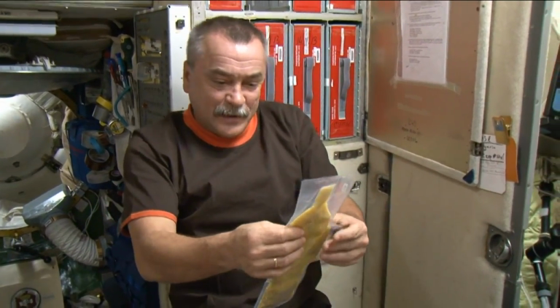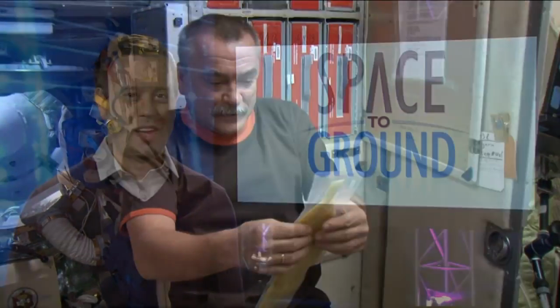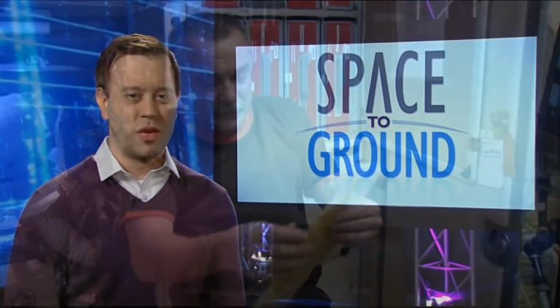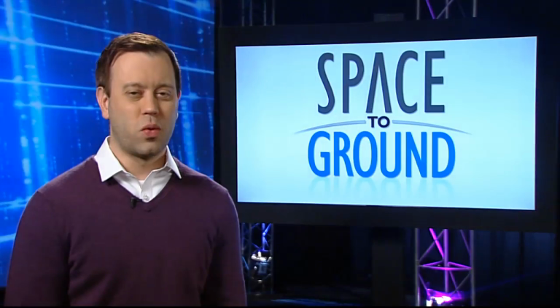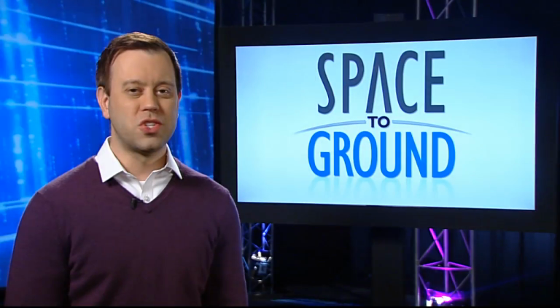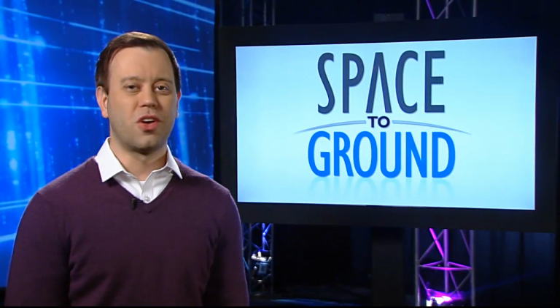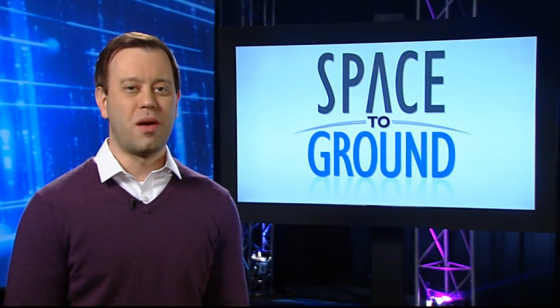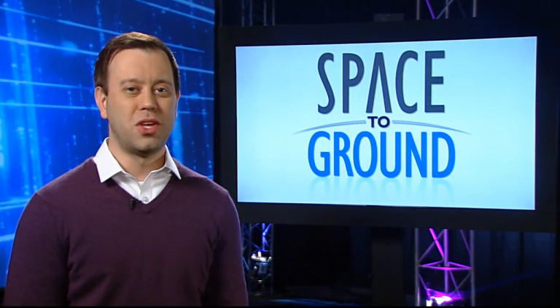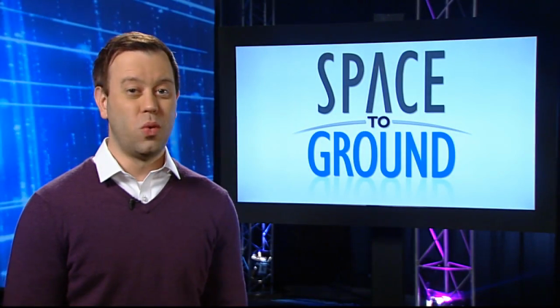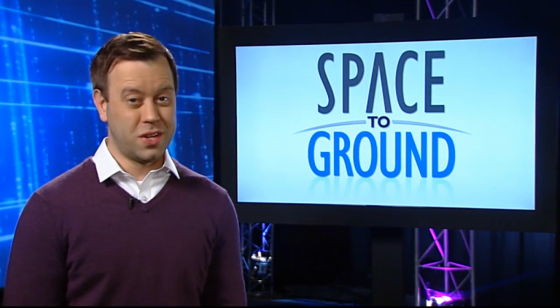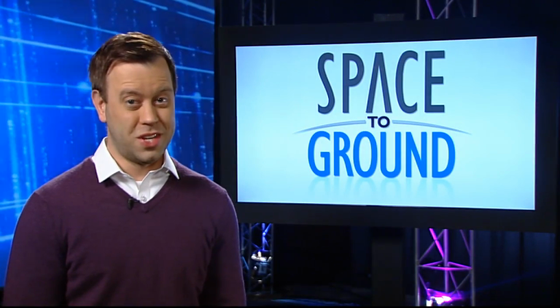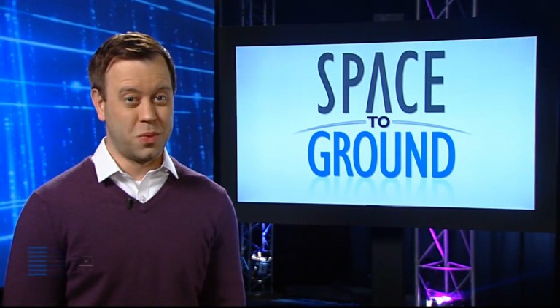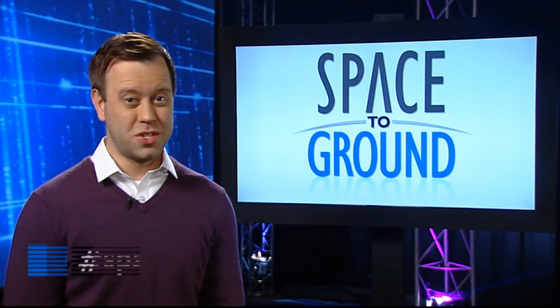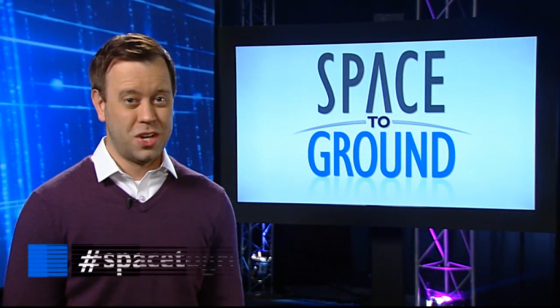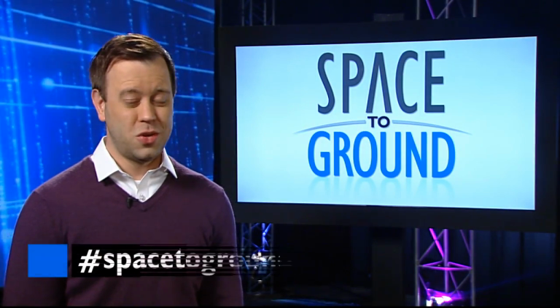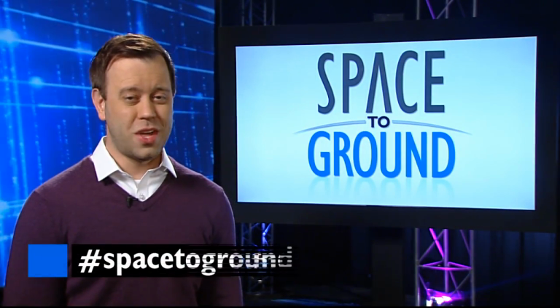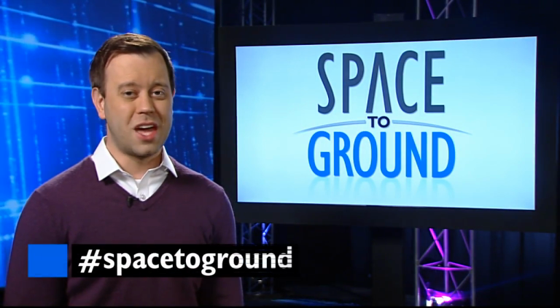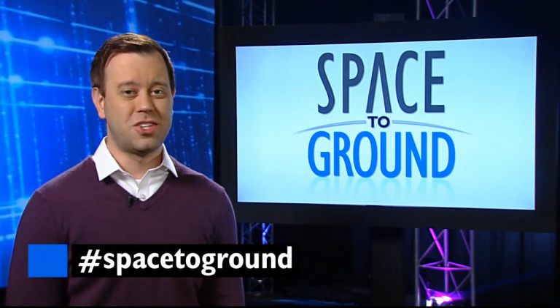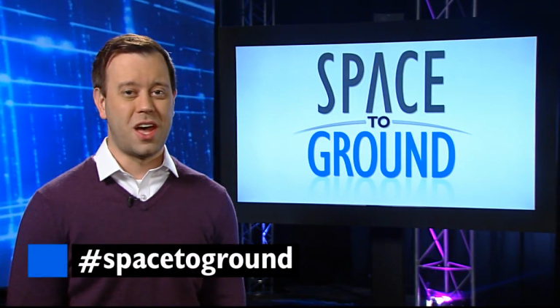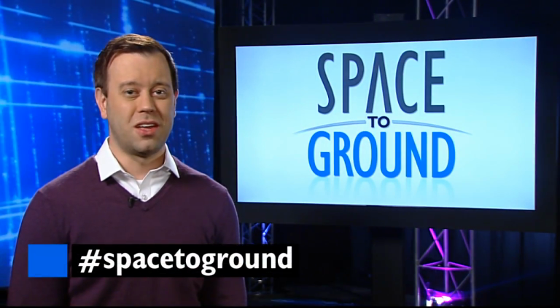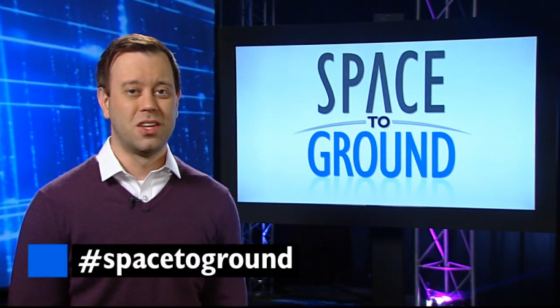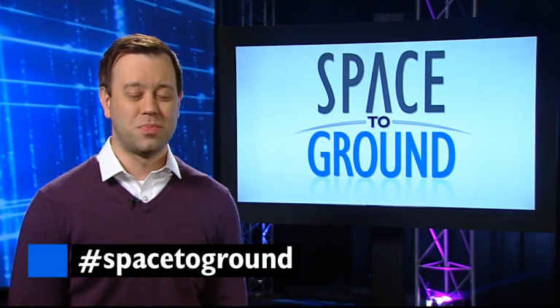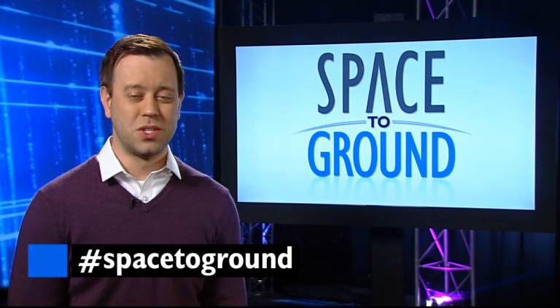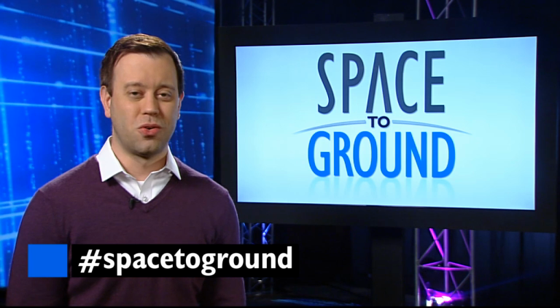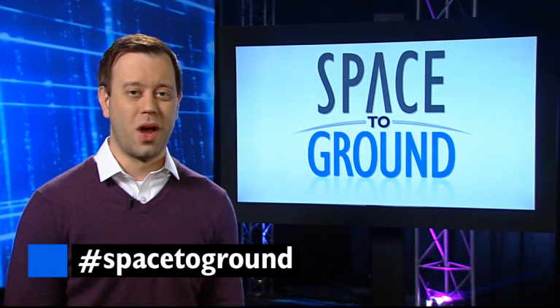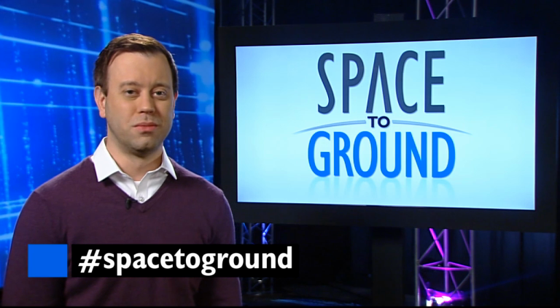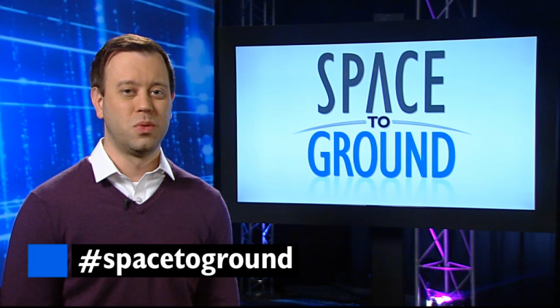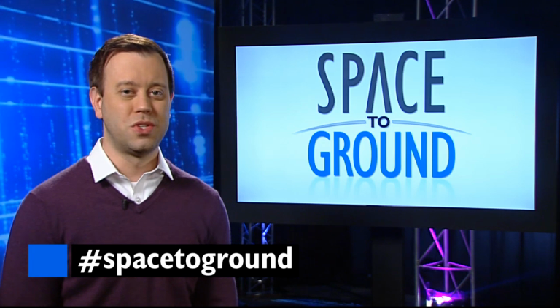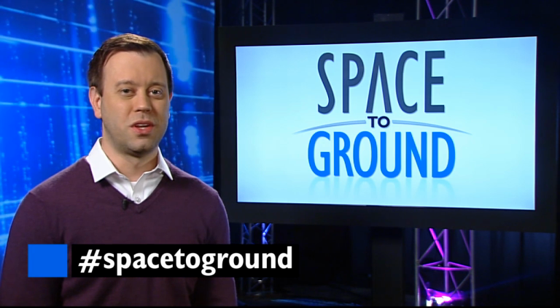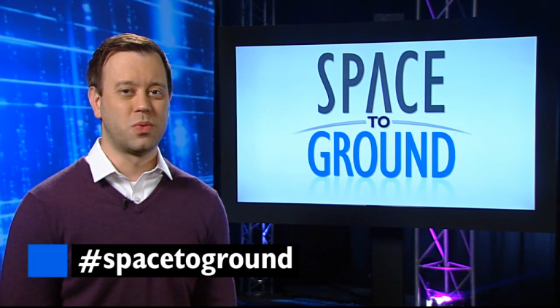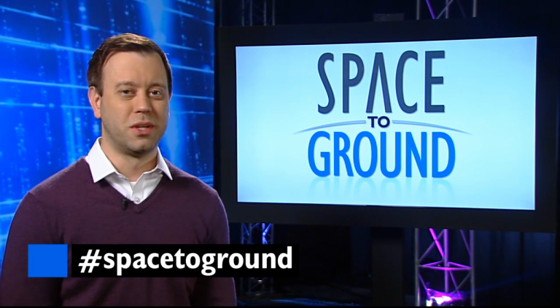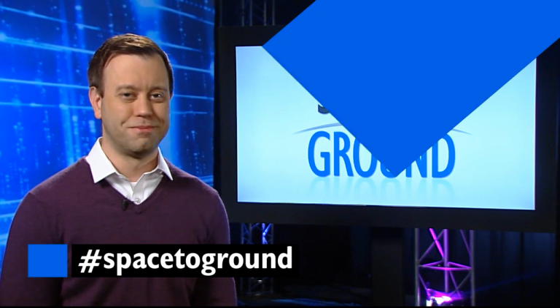If you have a question or comment you want to send to us, use the hashtag SpaceToGround. We'll see you next week. Bye.